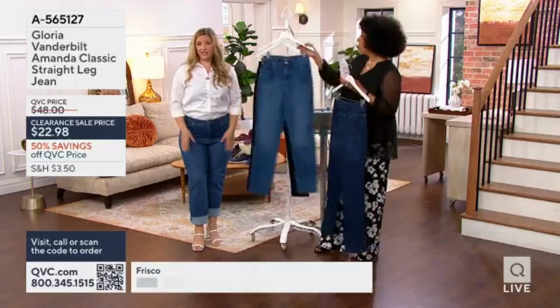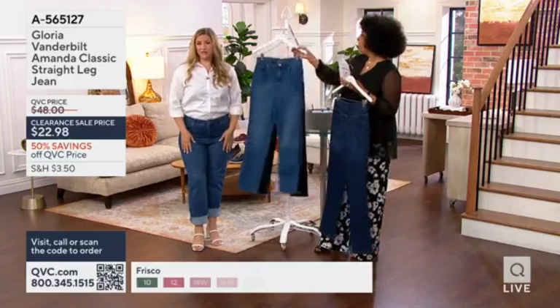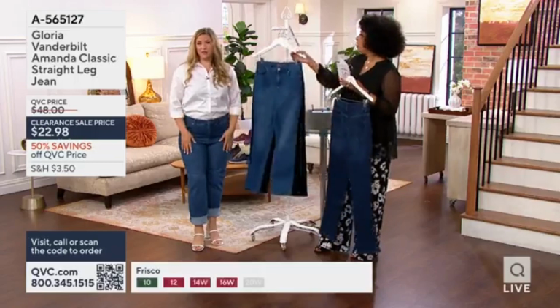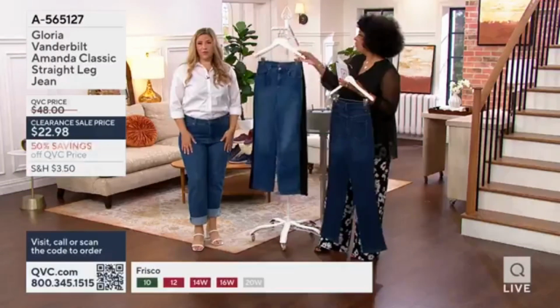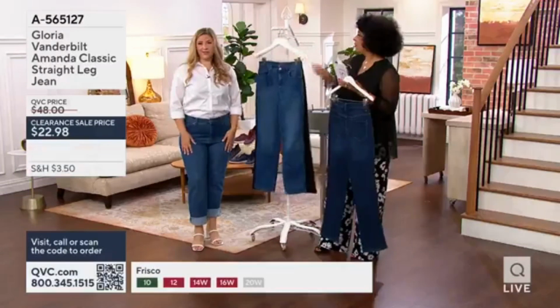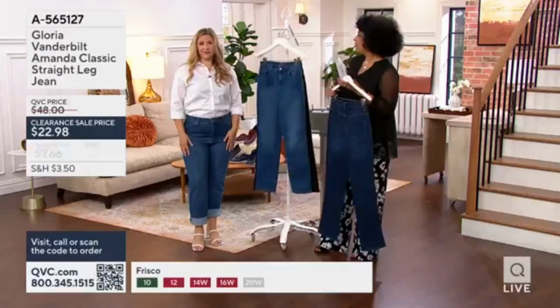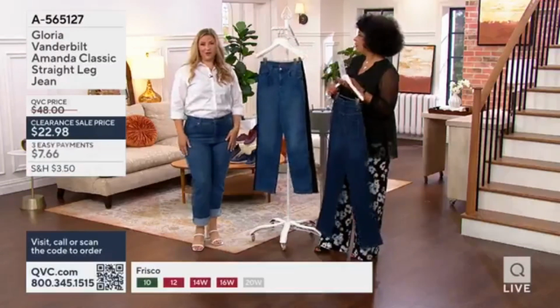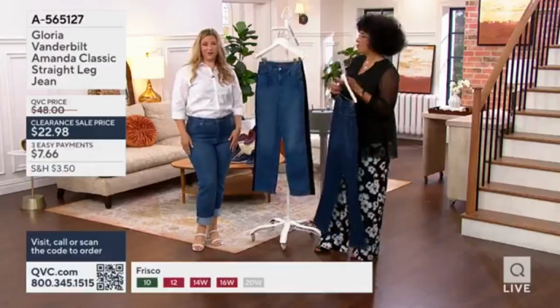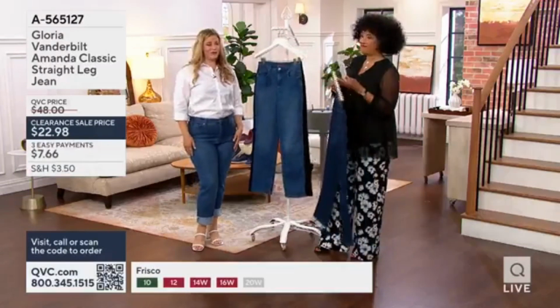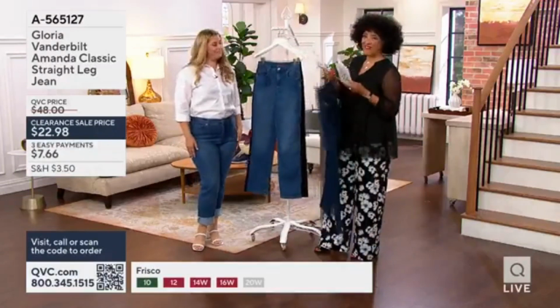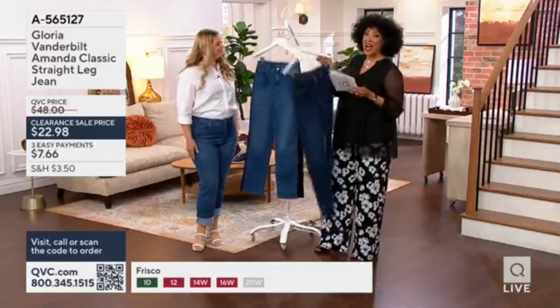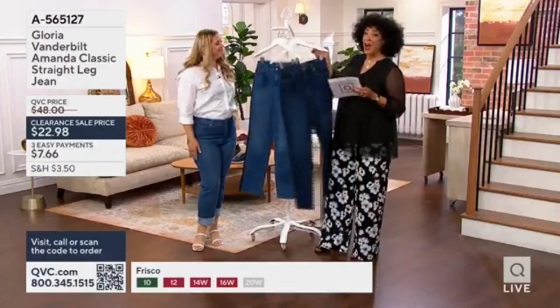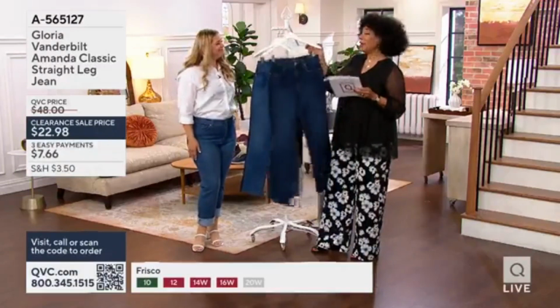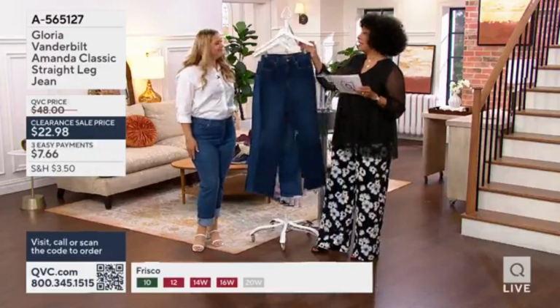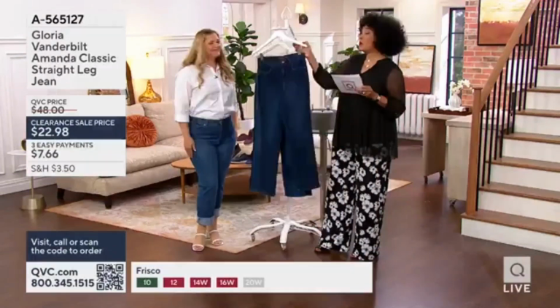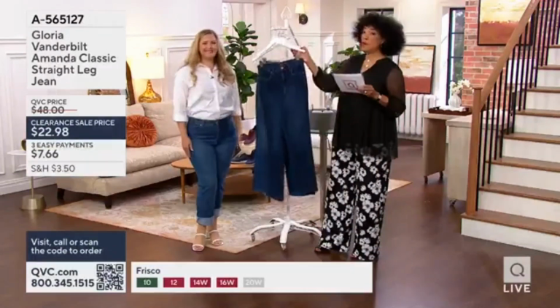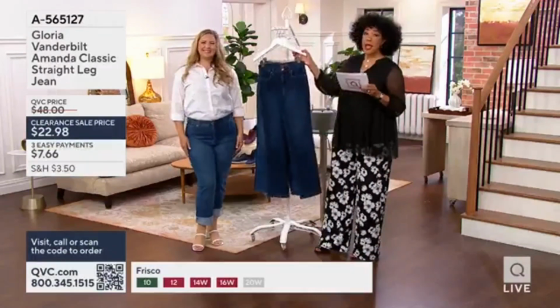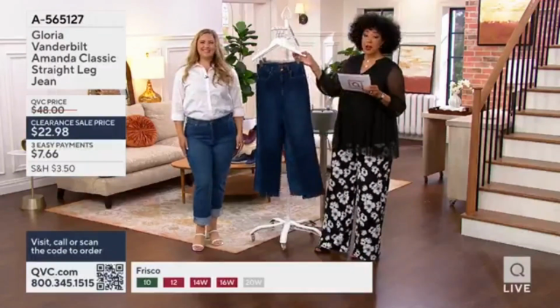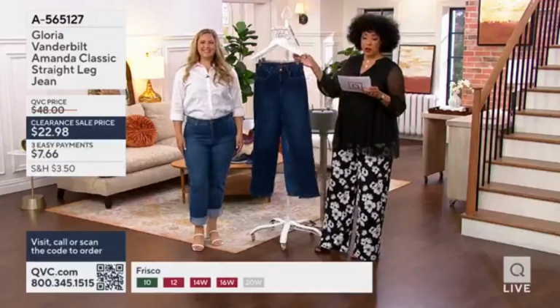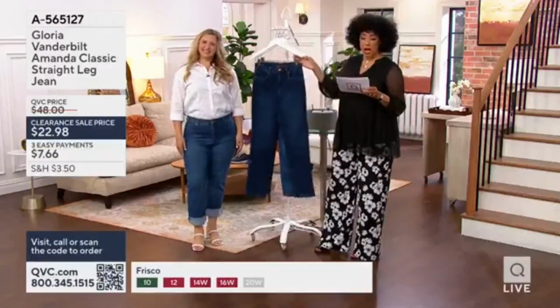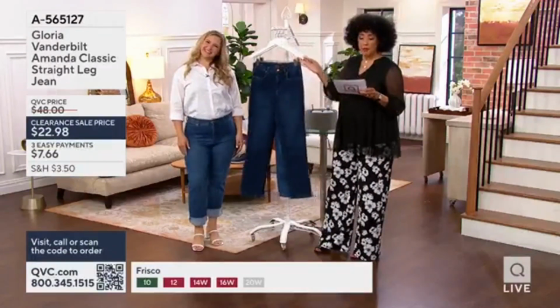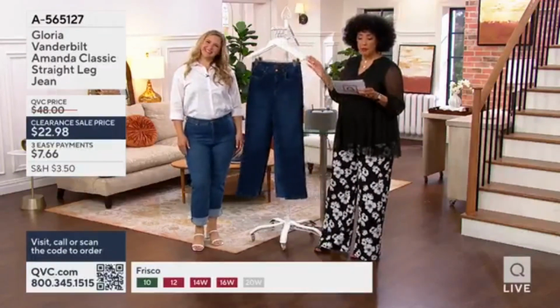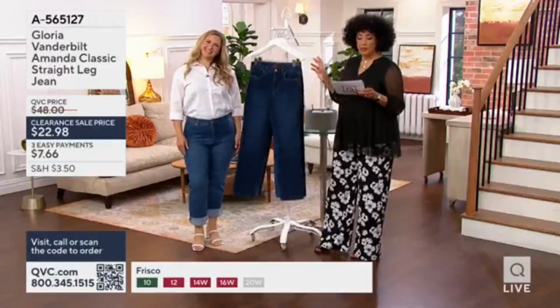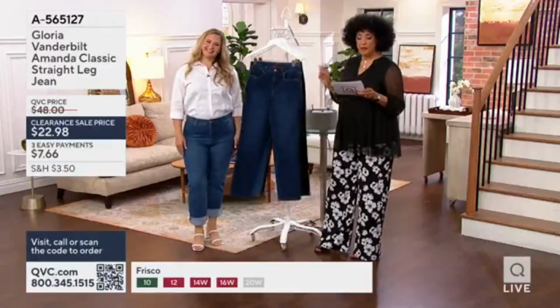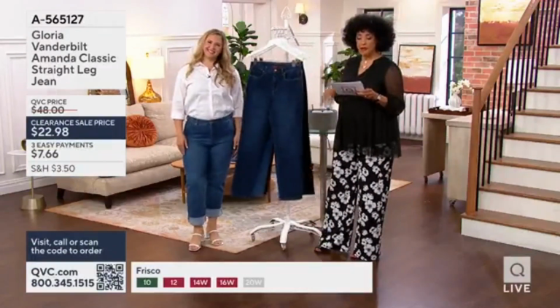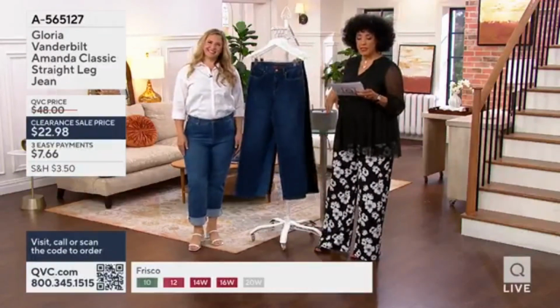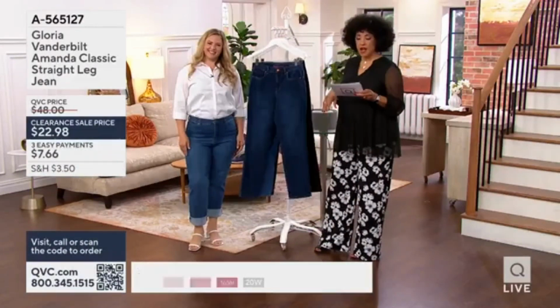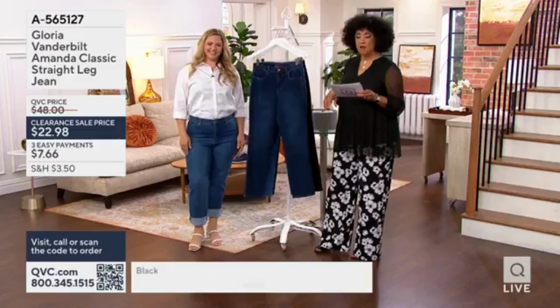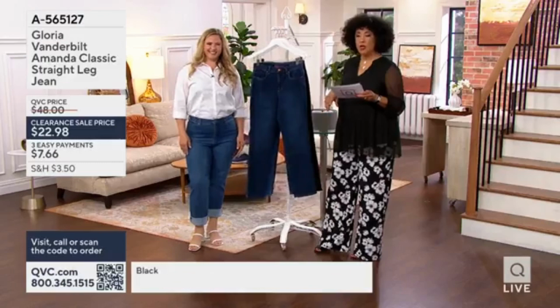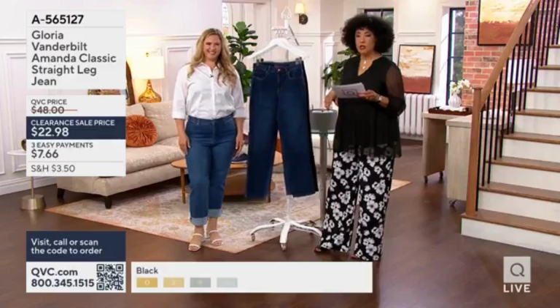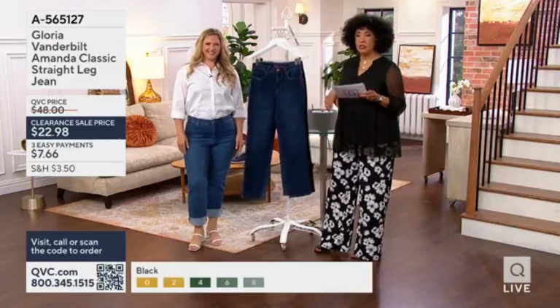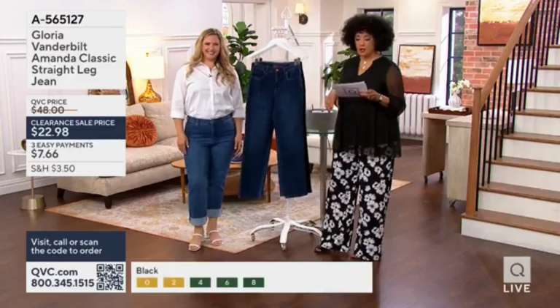Take it from summer right into fall and winter. All right, if you want a pair, the item number is A565127.